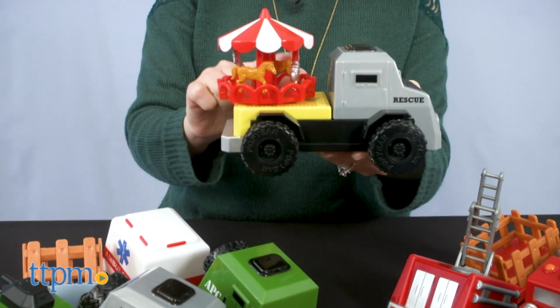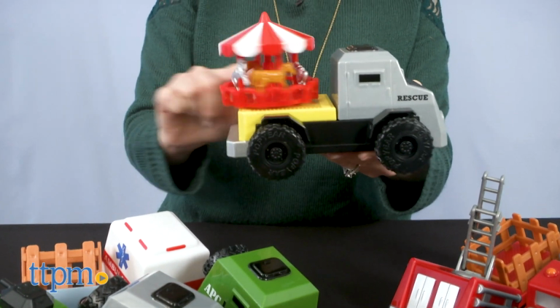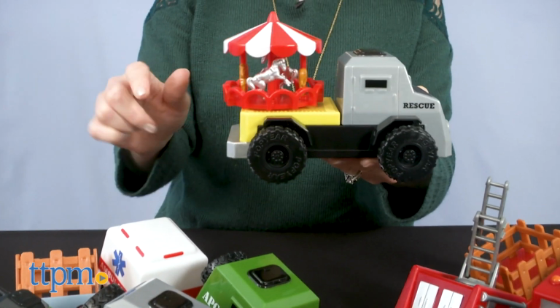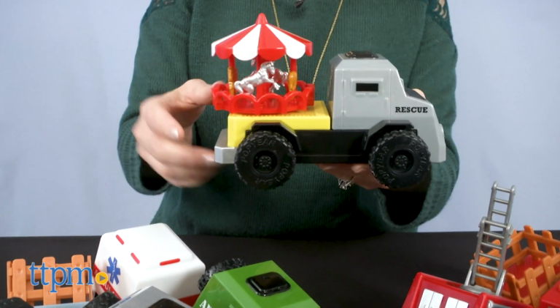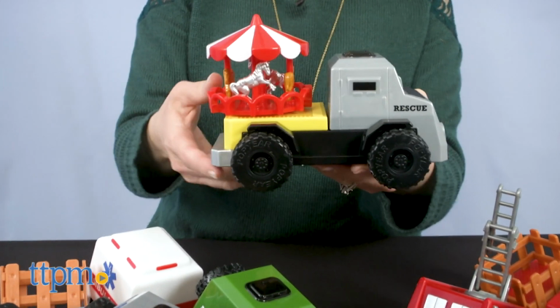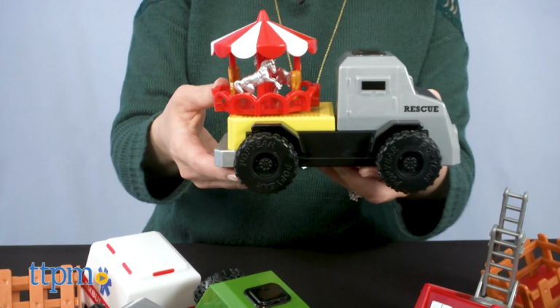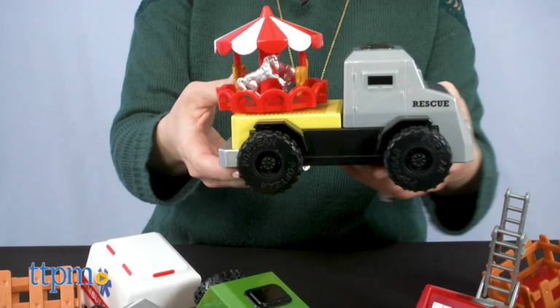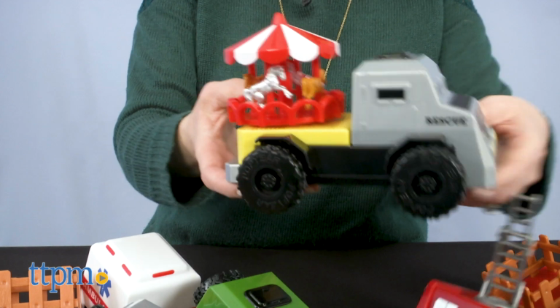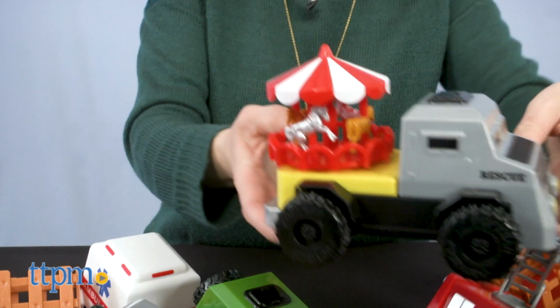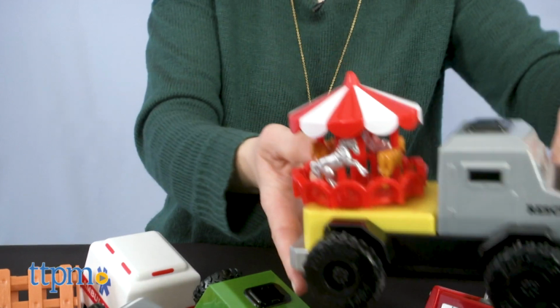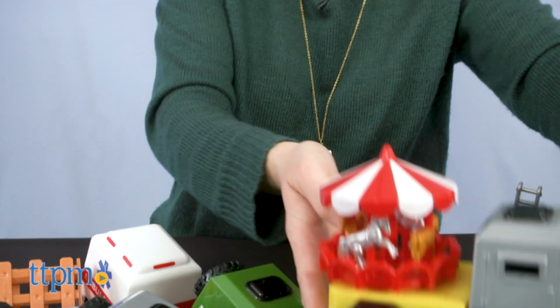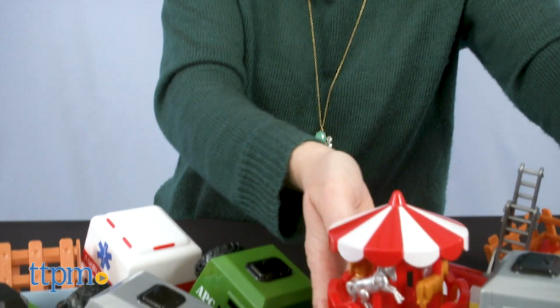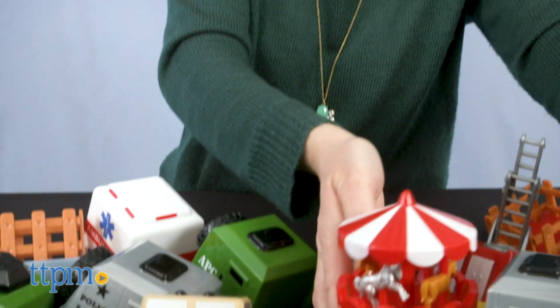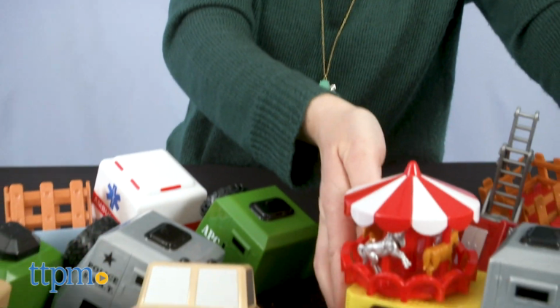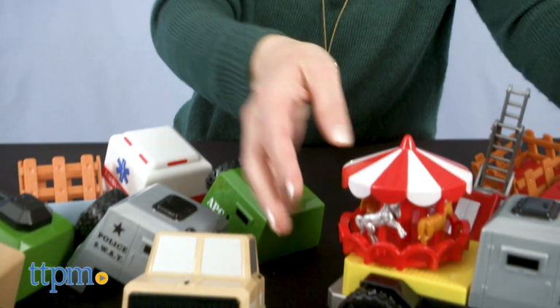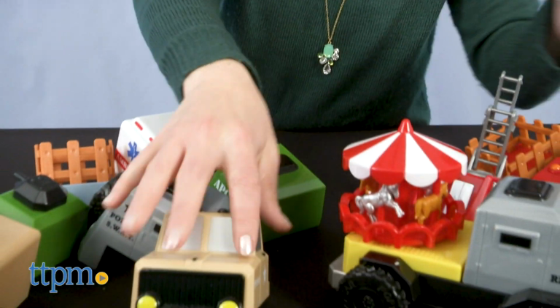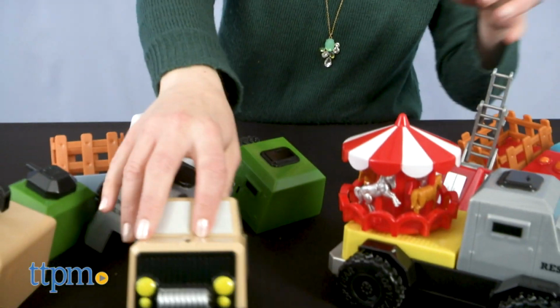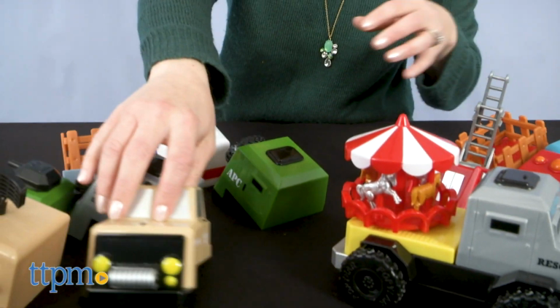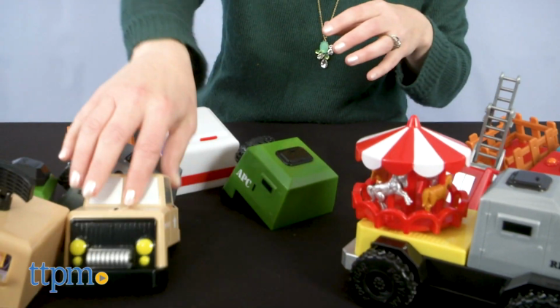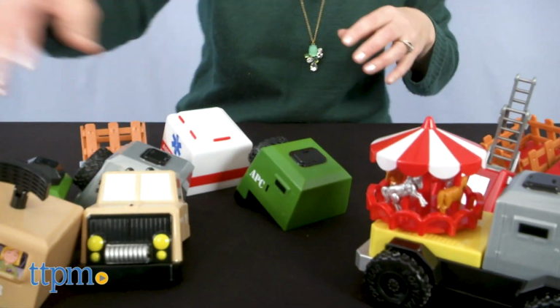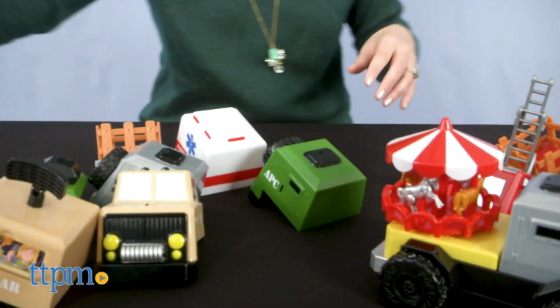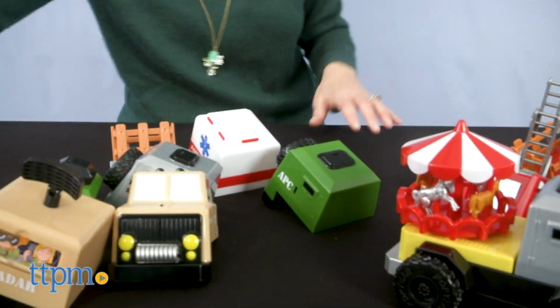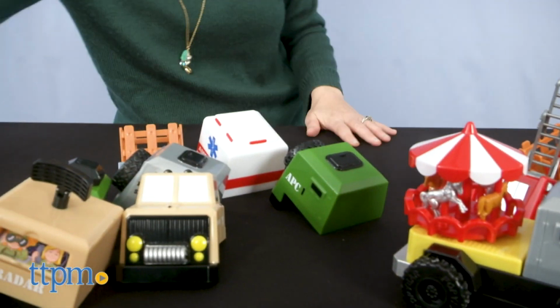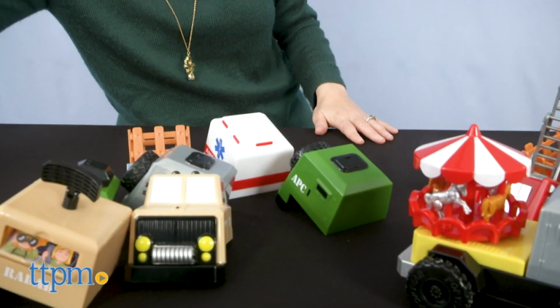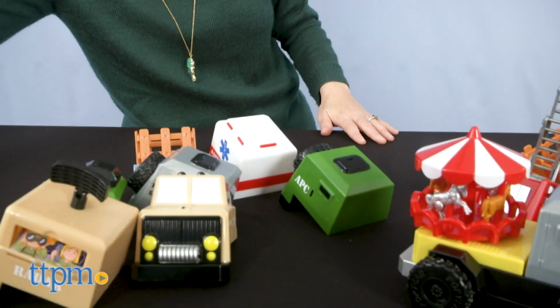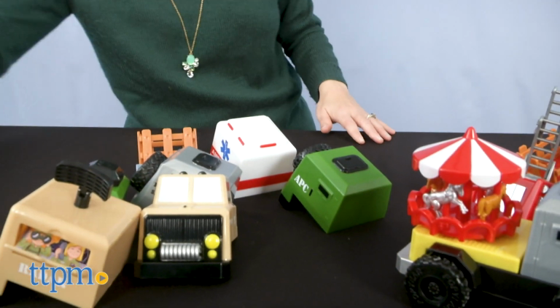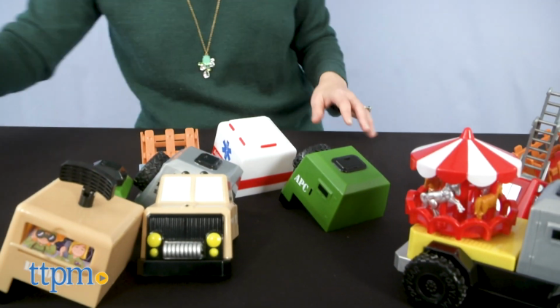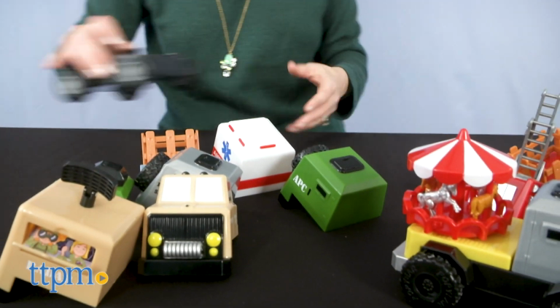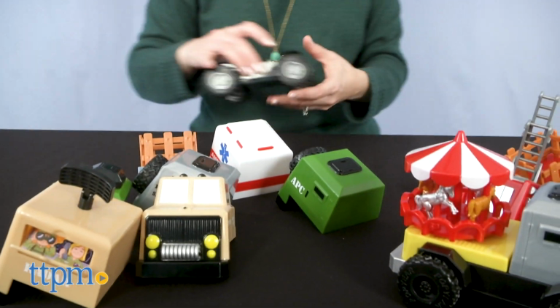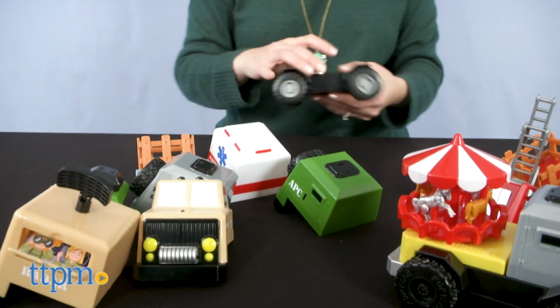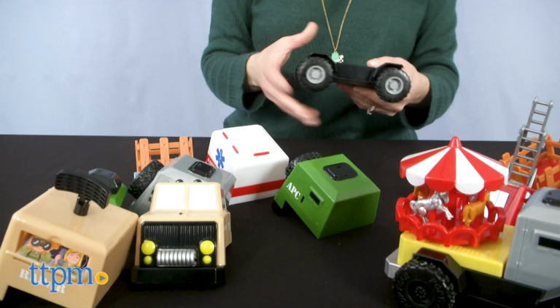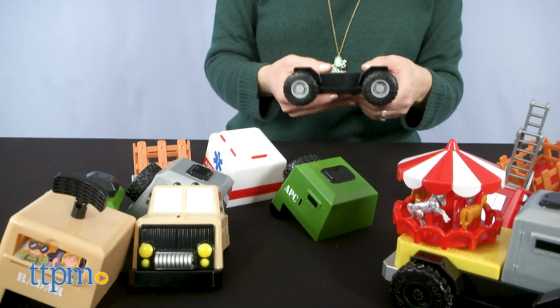Before I show you specifics of each set, click the subscribe button below so you never miss out on the latest and greatest toys.